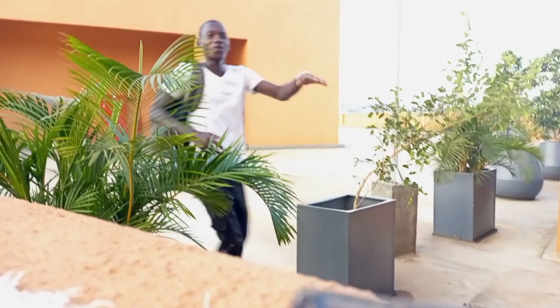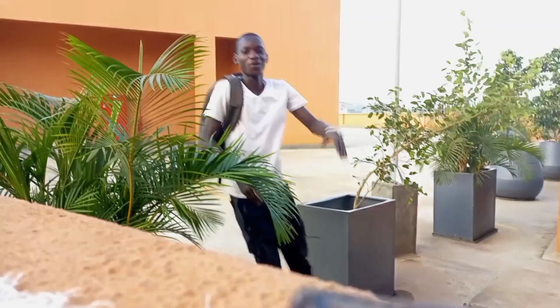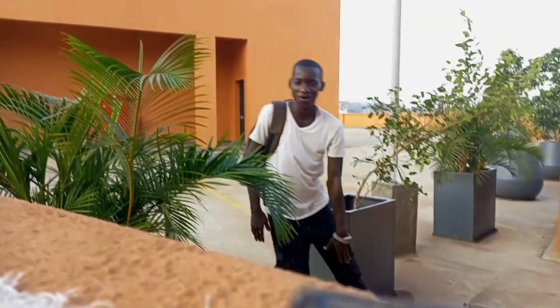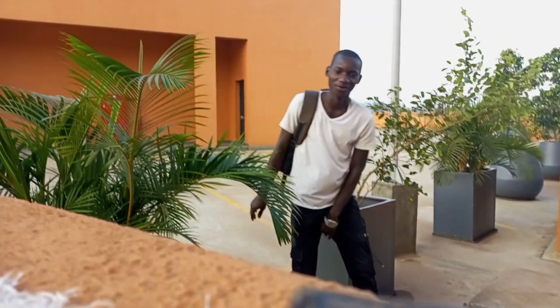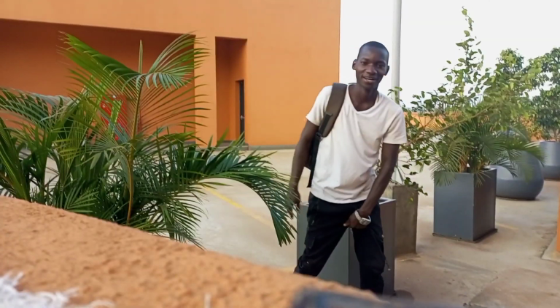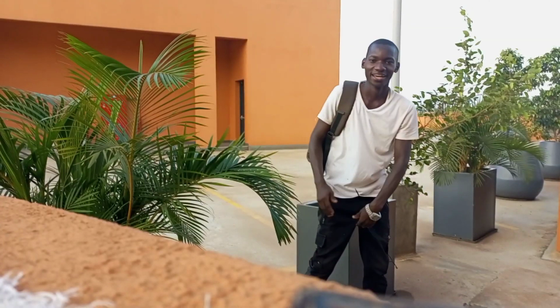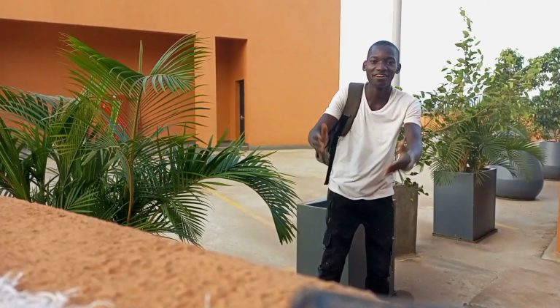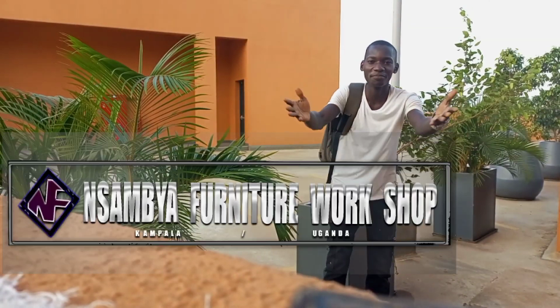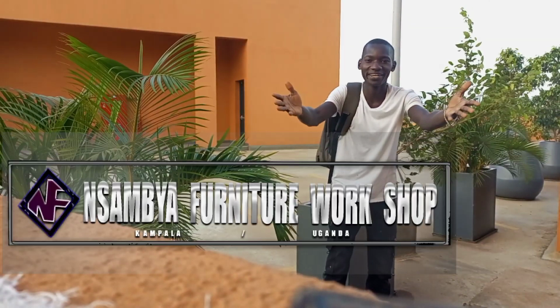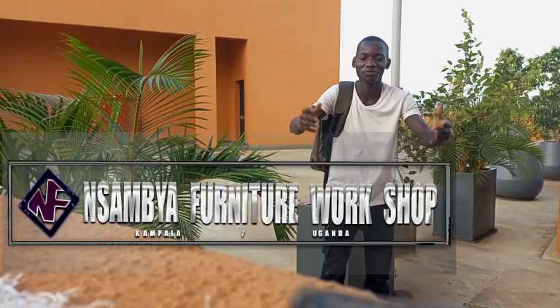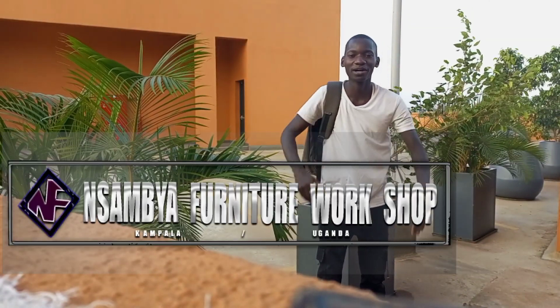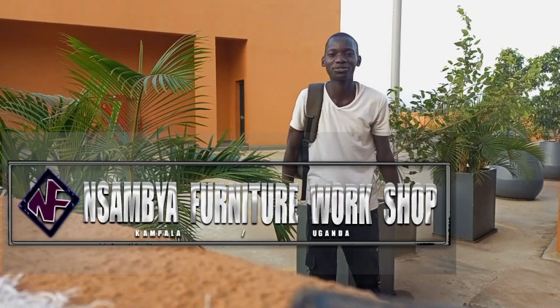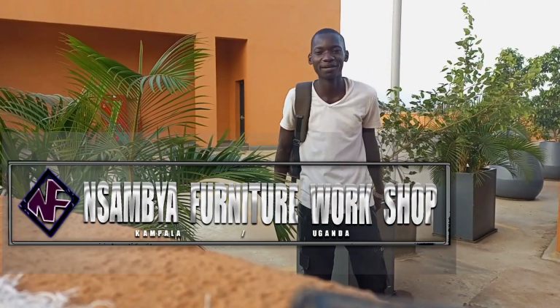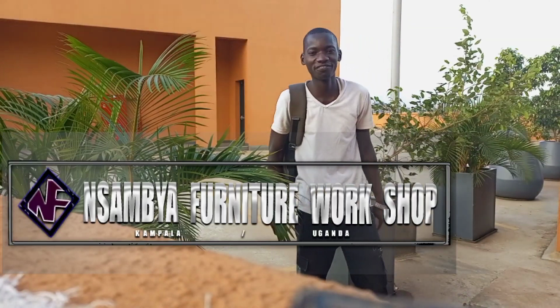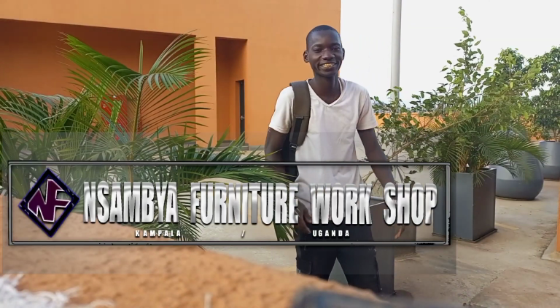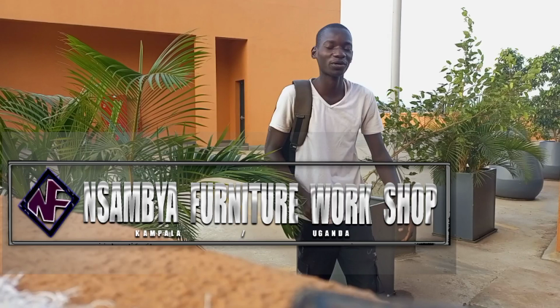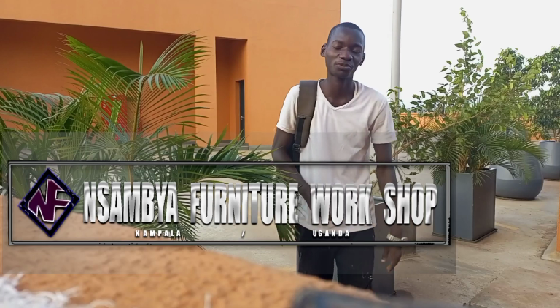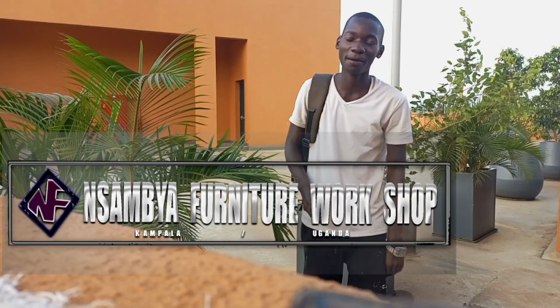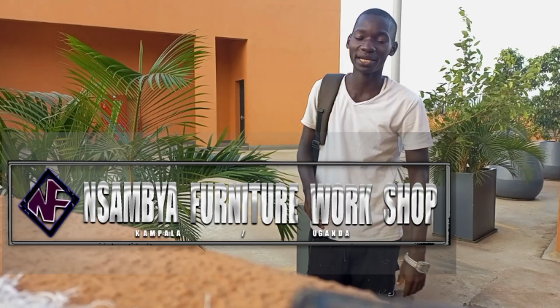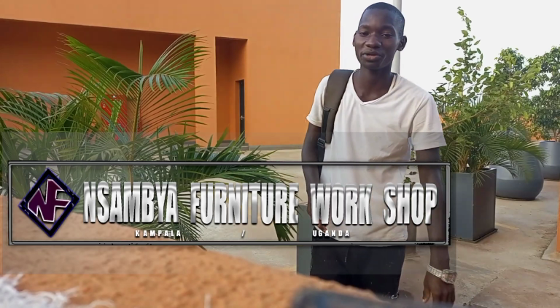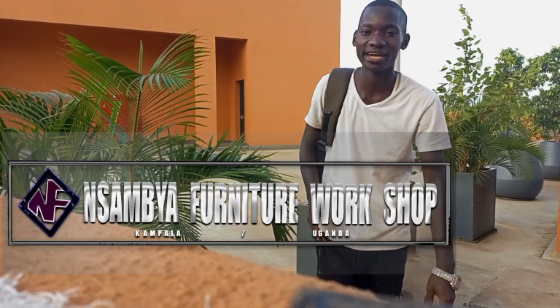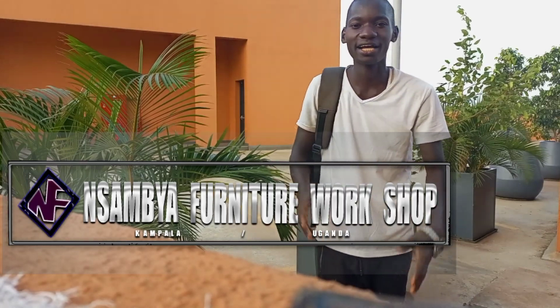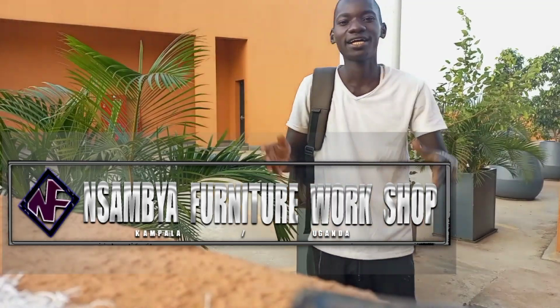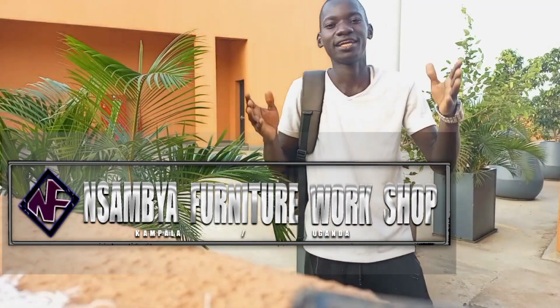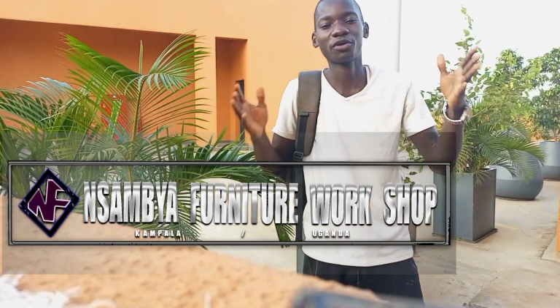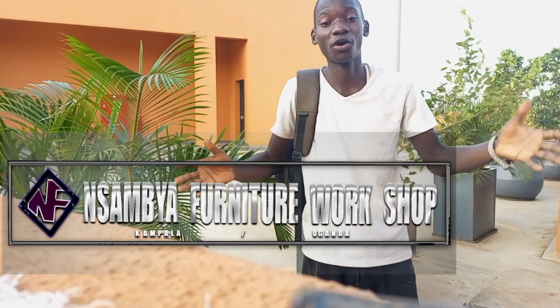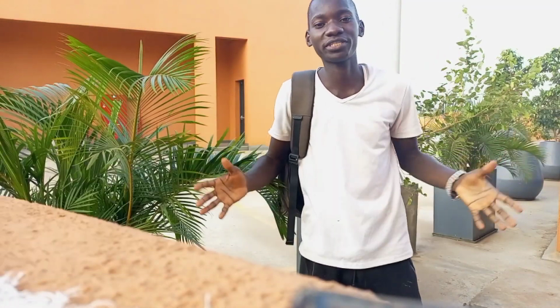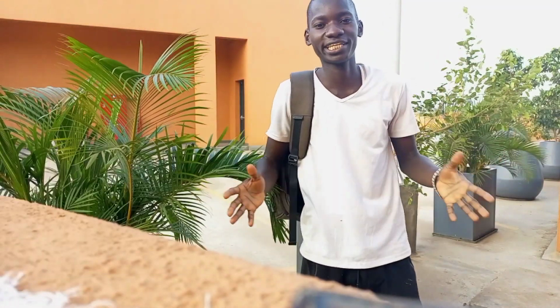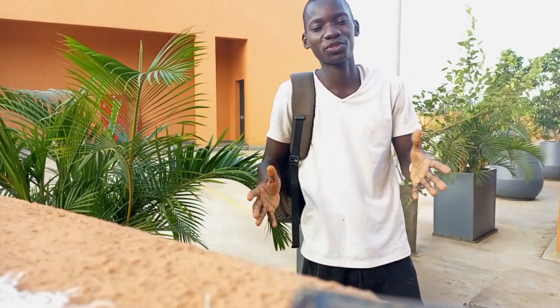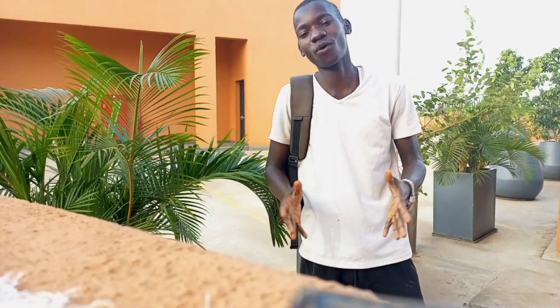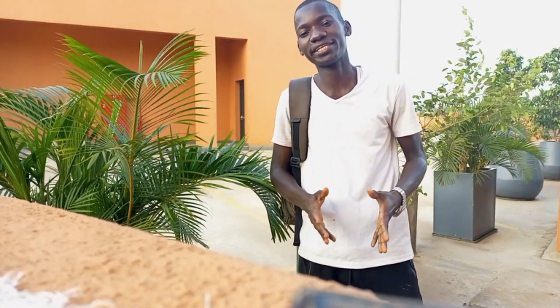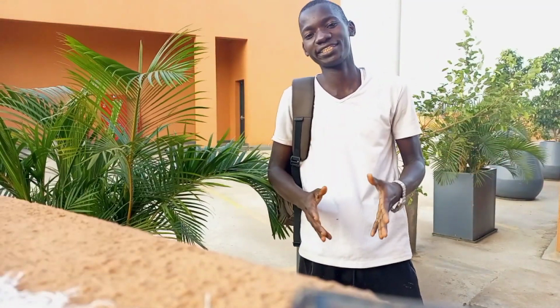Hey everybody, welcome to Sambi Fanitia Workshop, Kampala, Uganda. Like we always say, with quality, the sky is the limit.